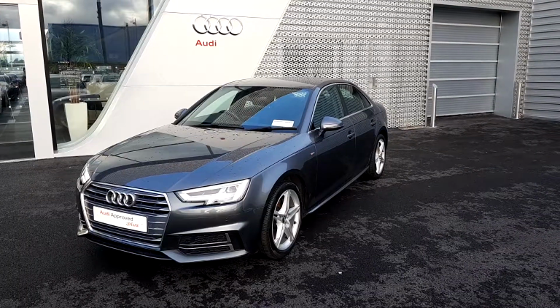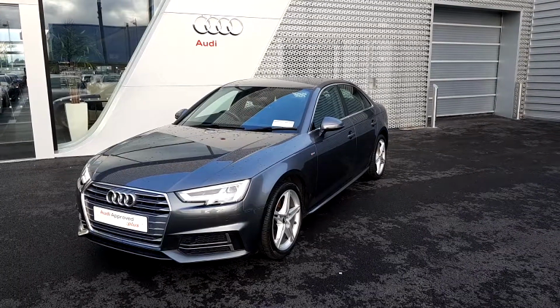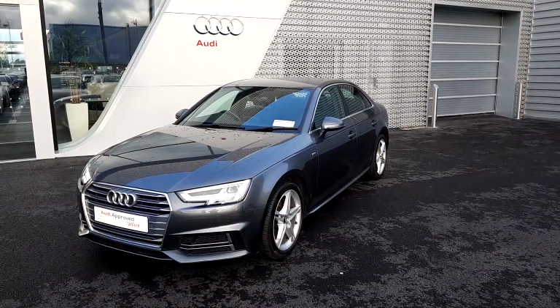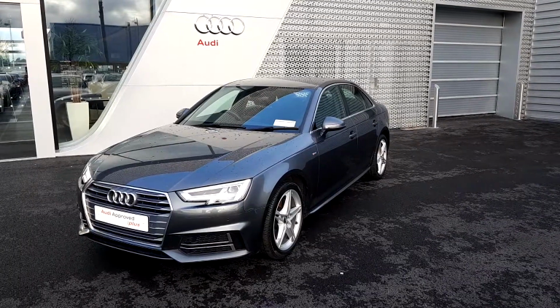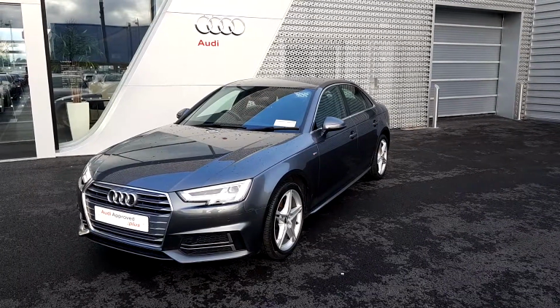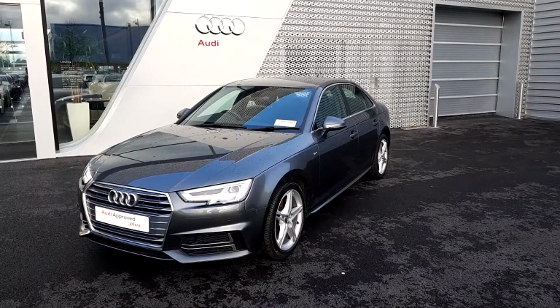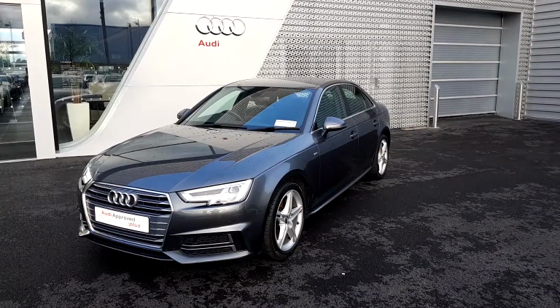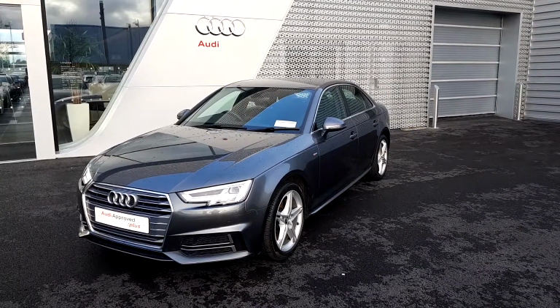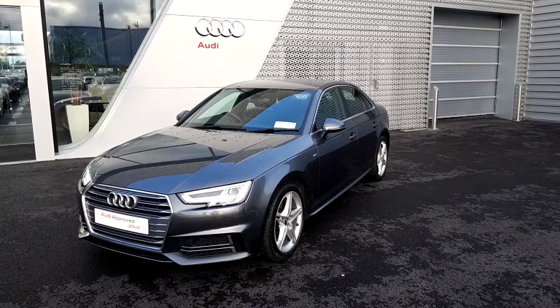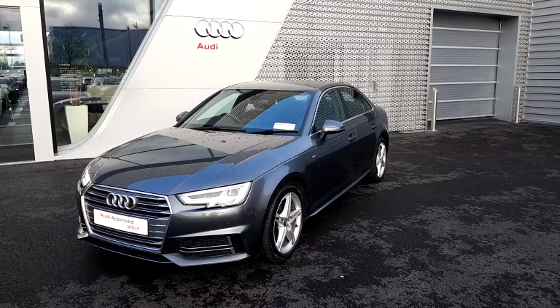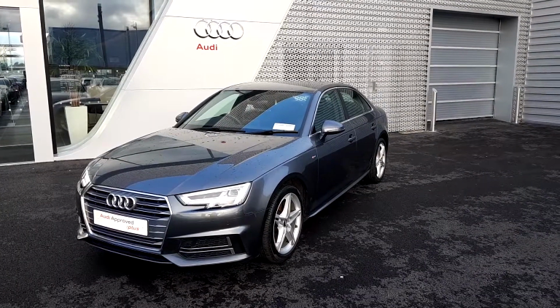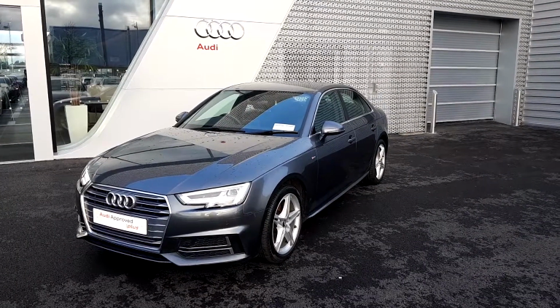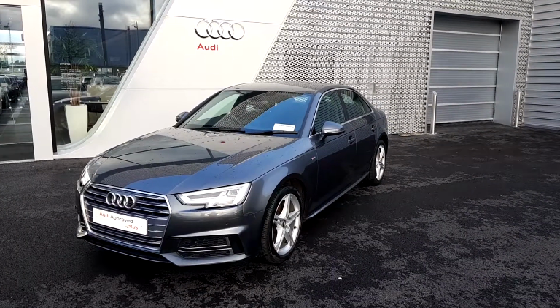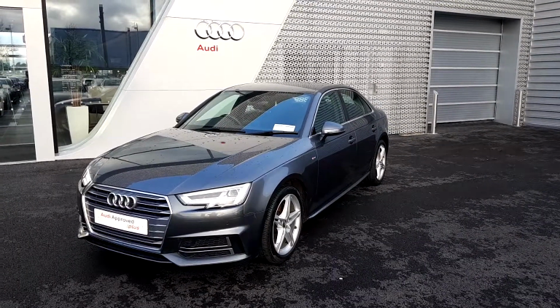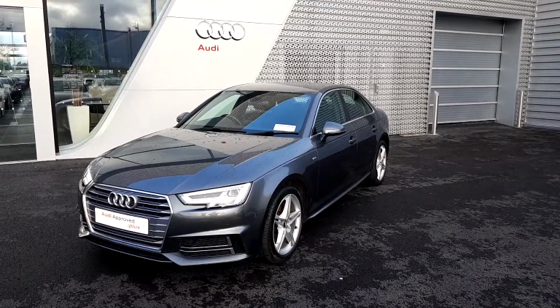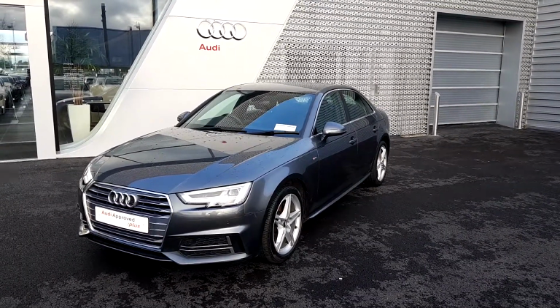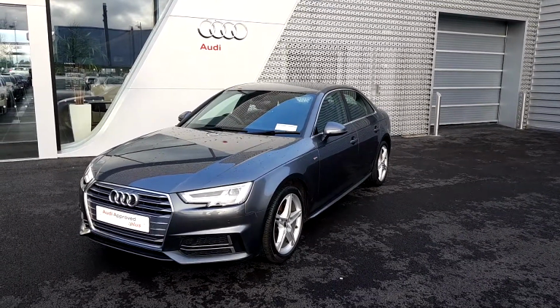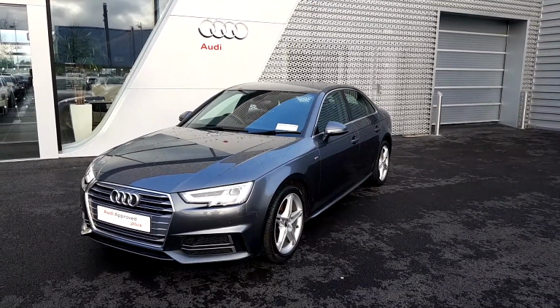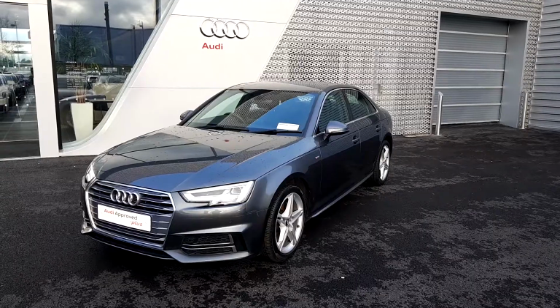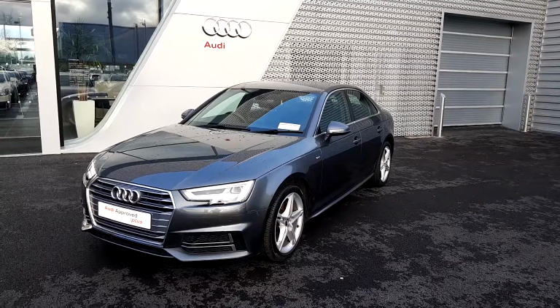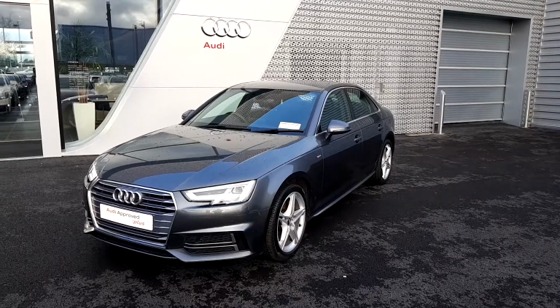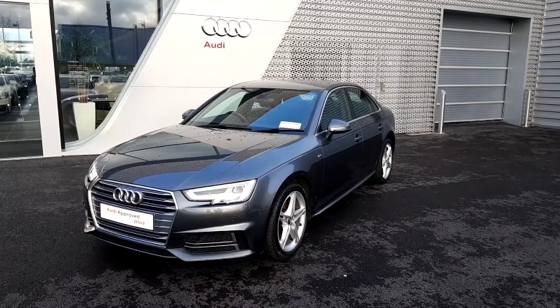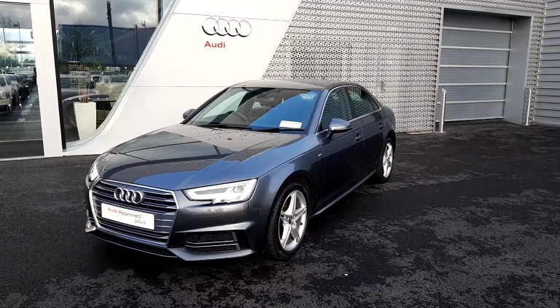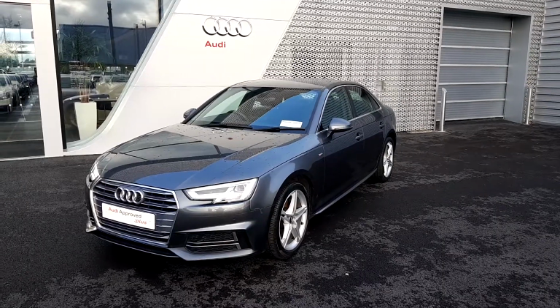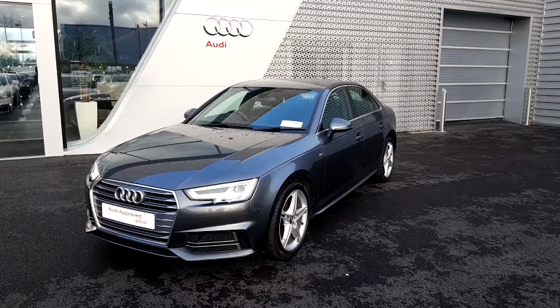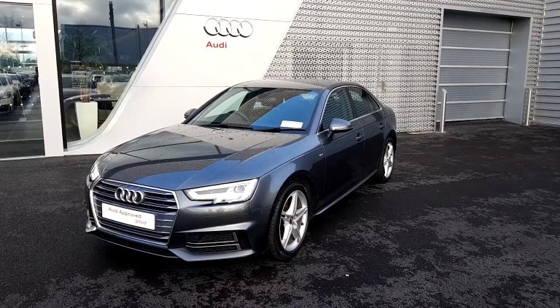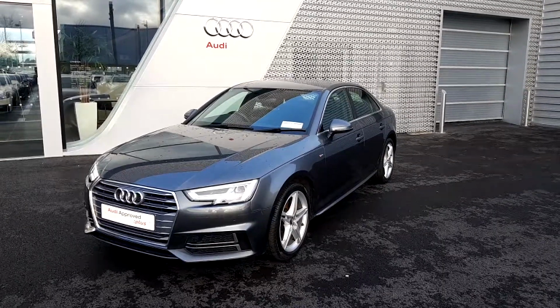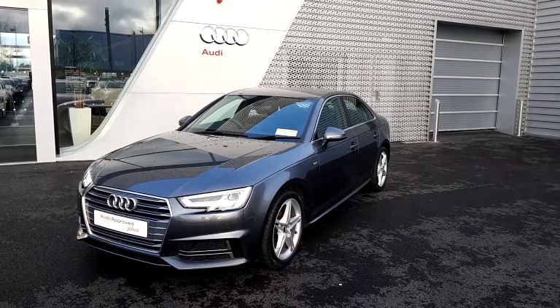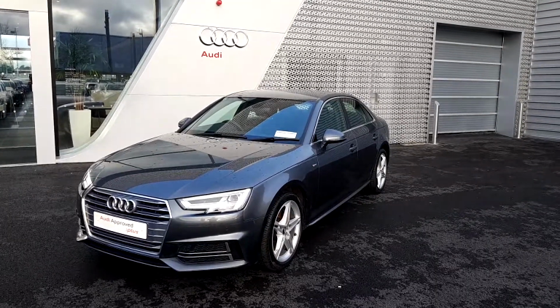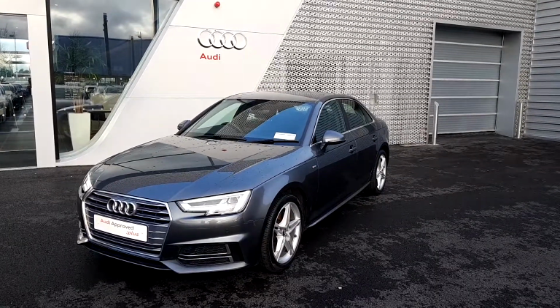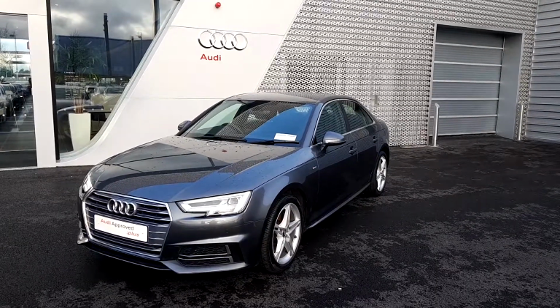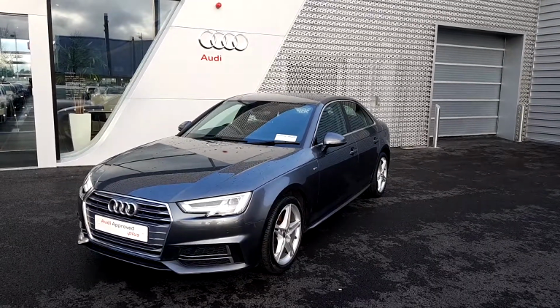For further information or to arrange your test drive, please call us on 061-336-000. Thank you.